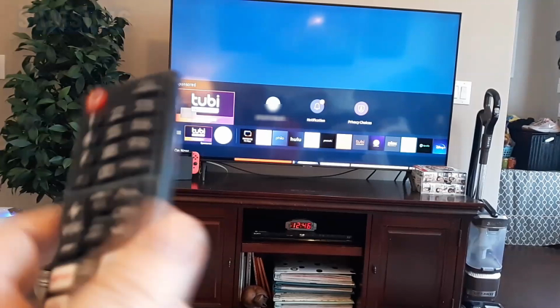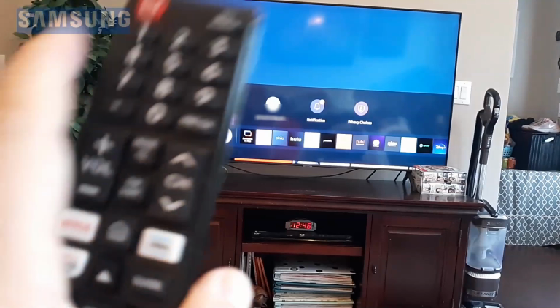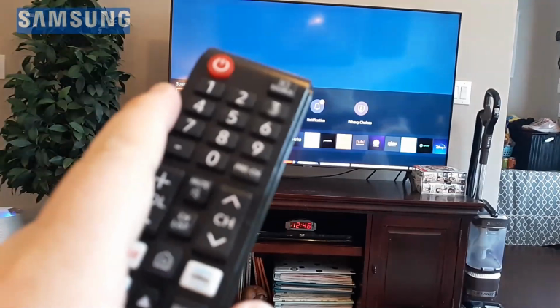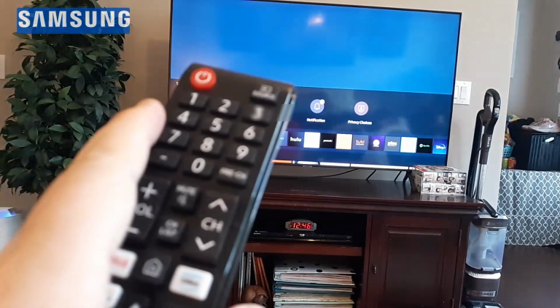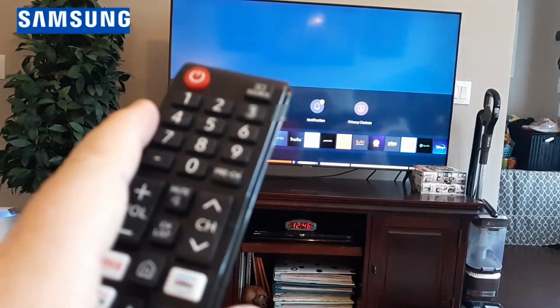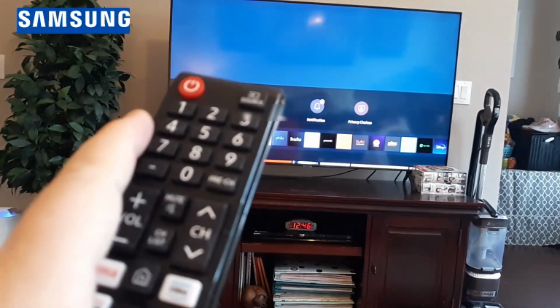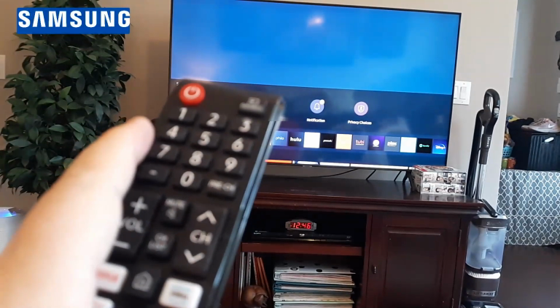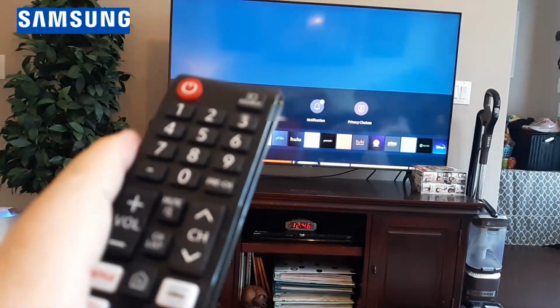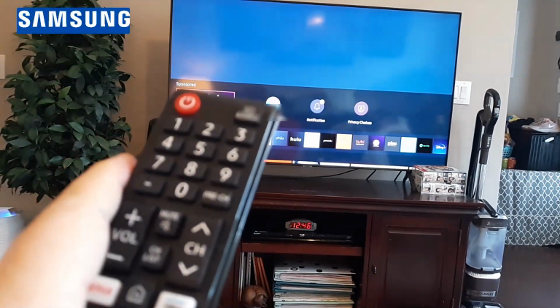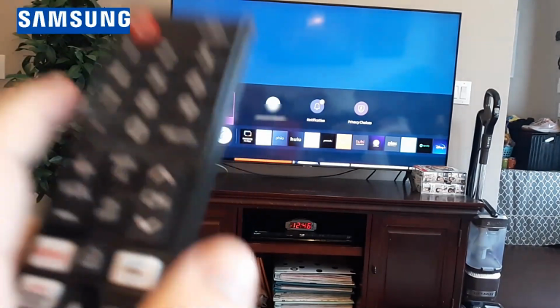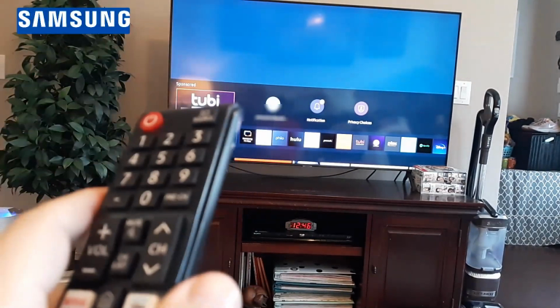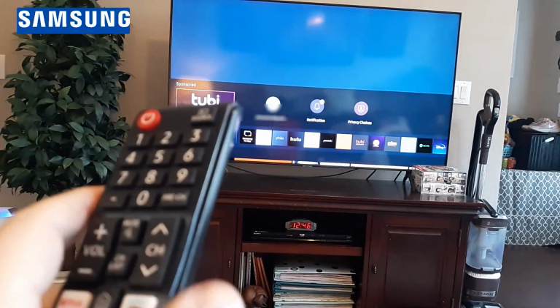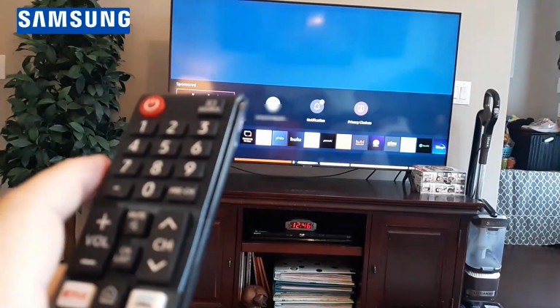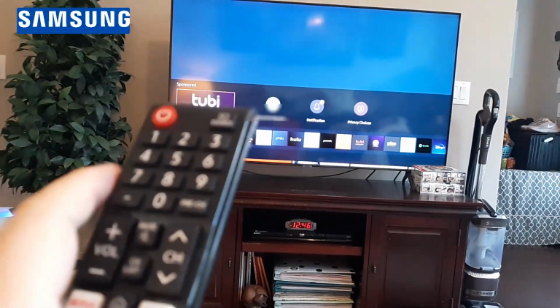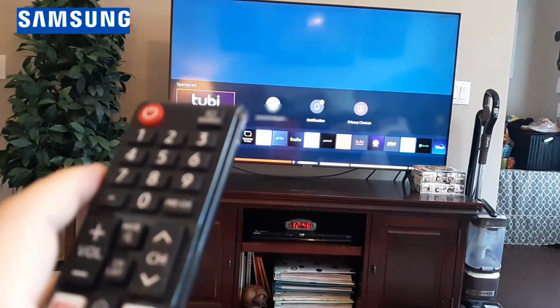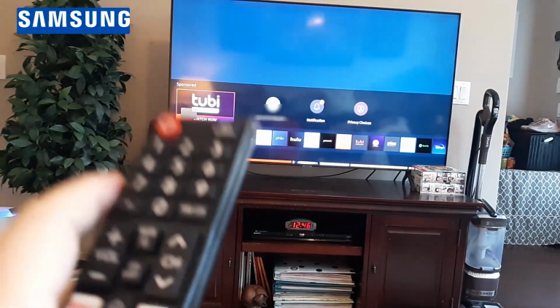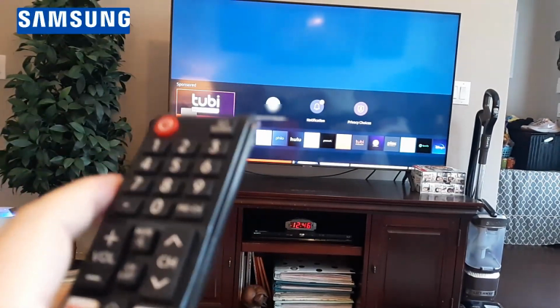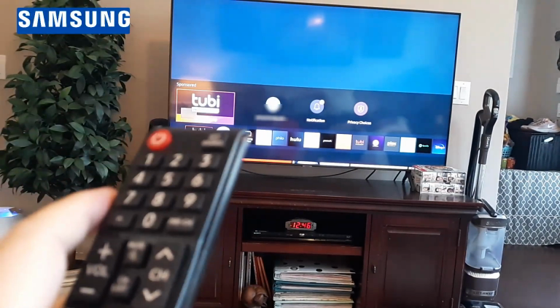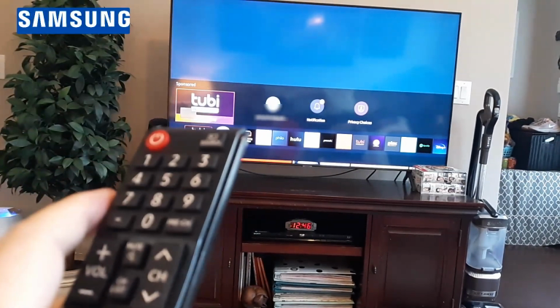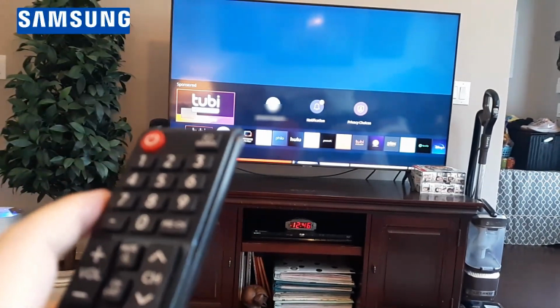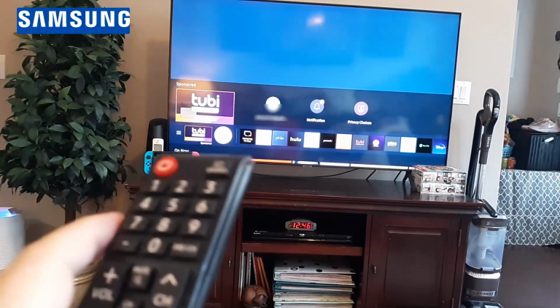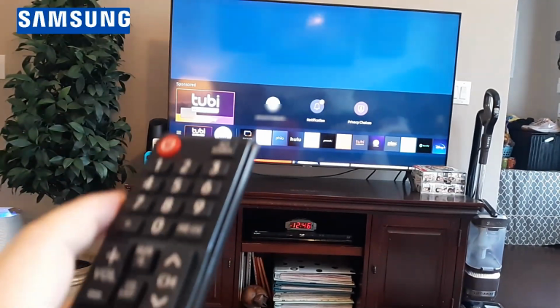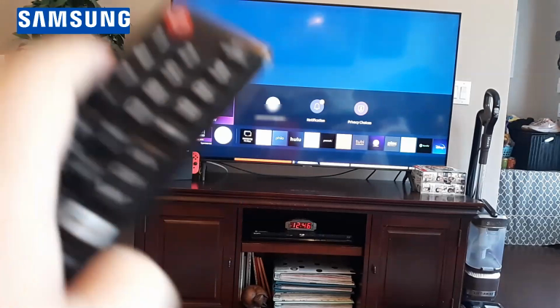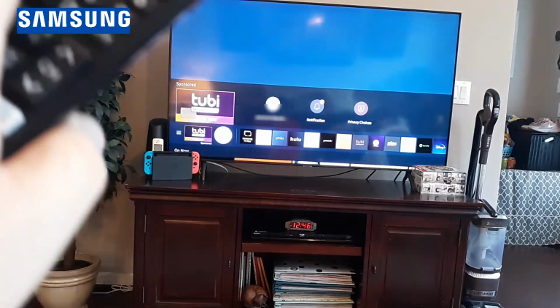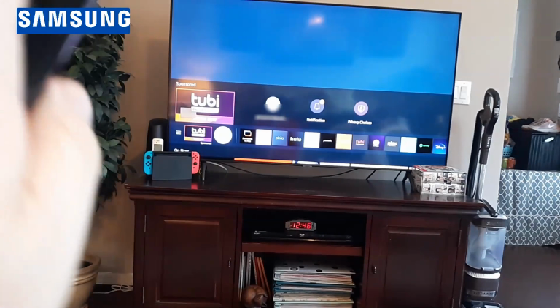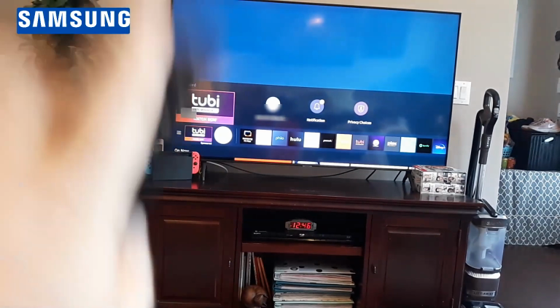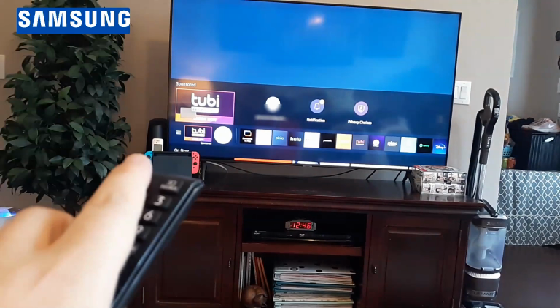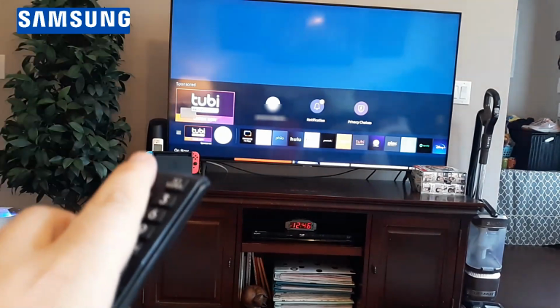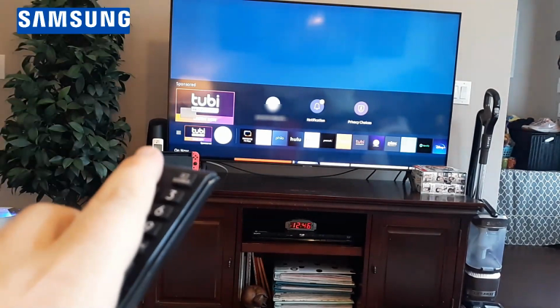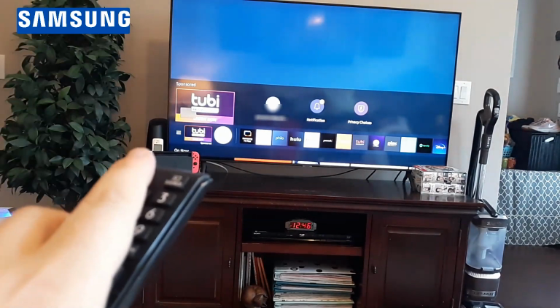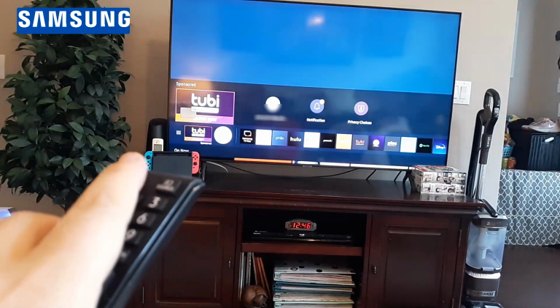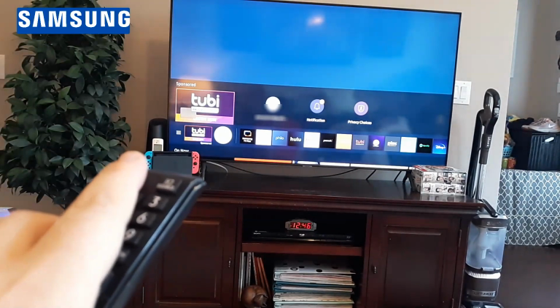In this quick video, I want to show you how to fix a small screen playing on your Samsung TV issue.